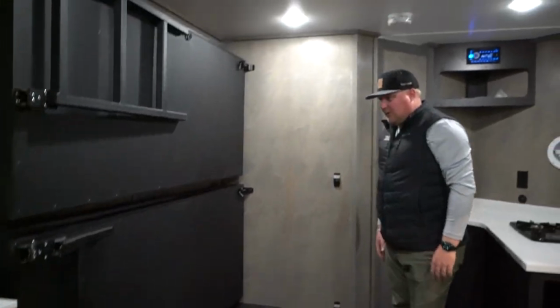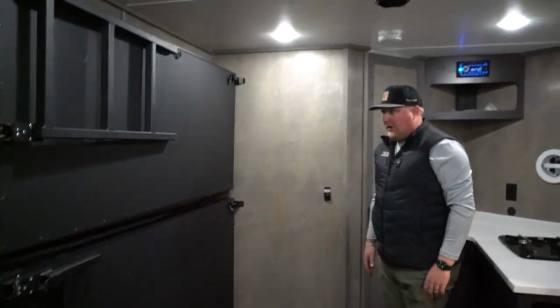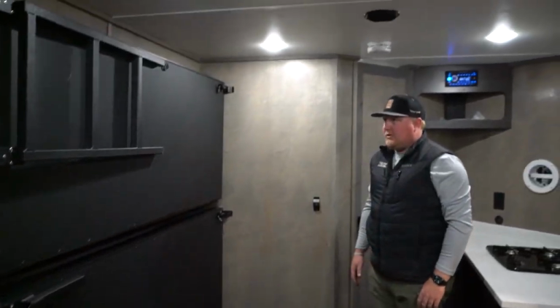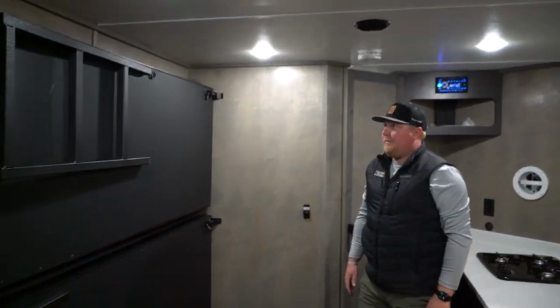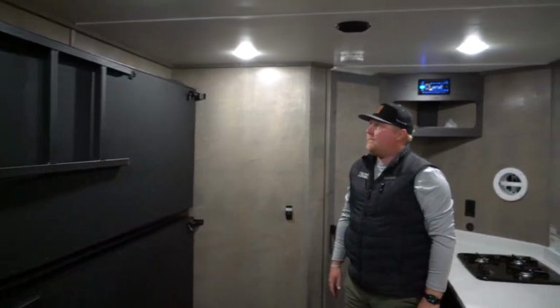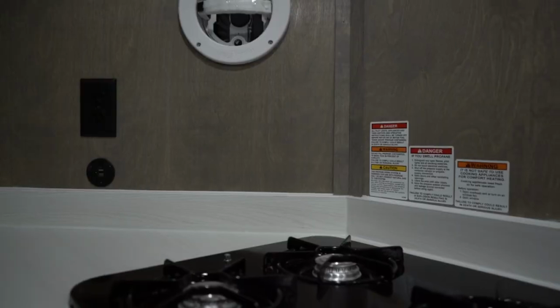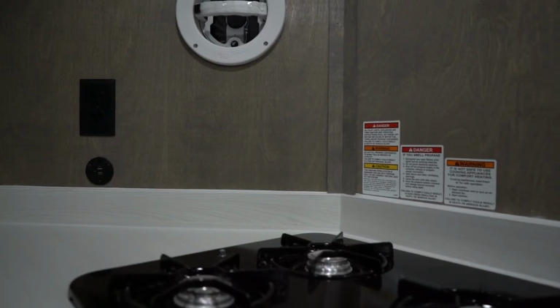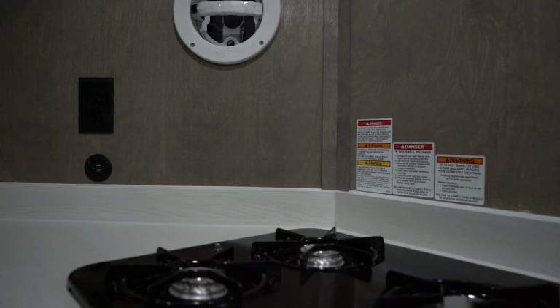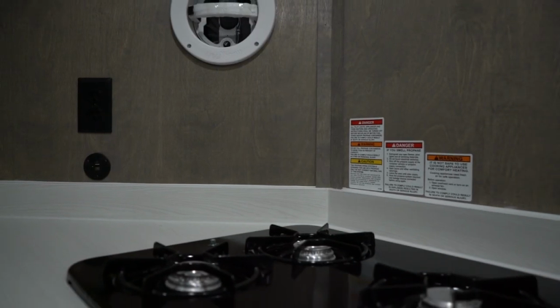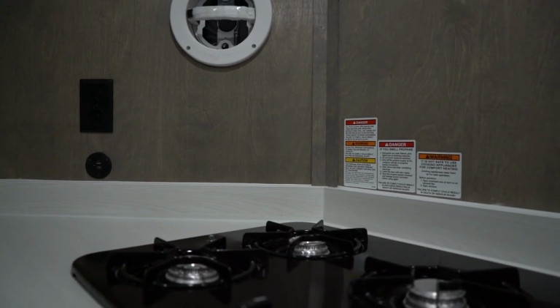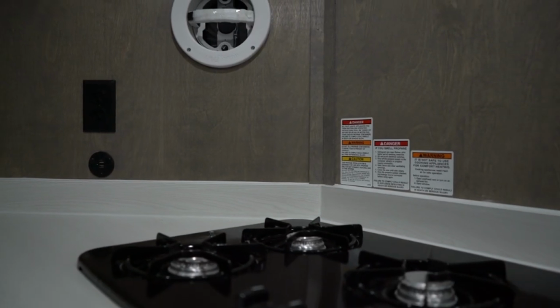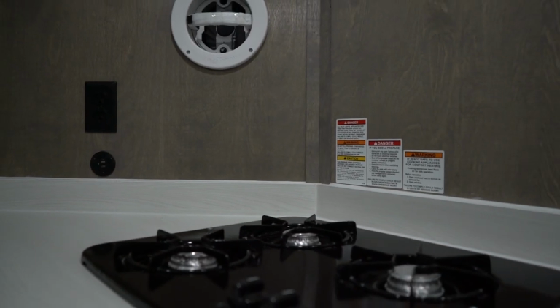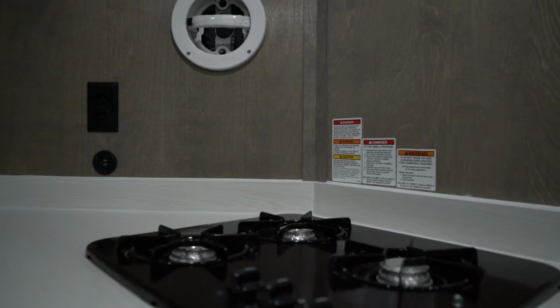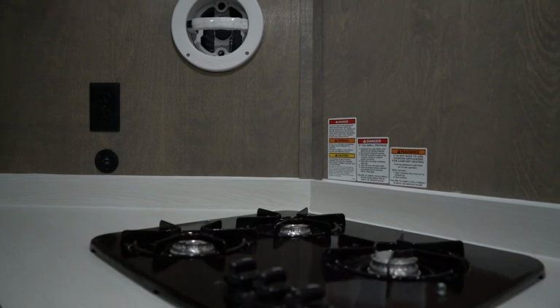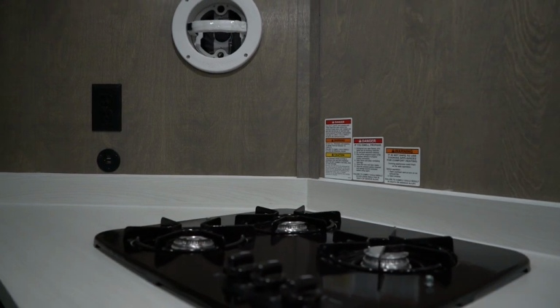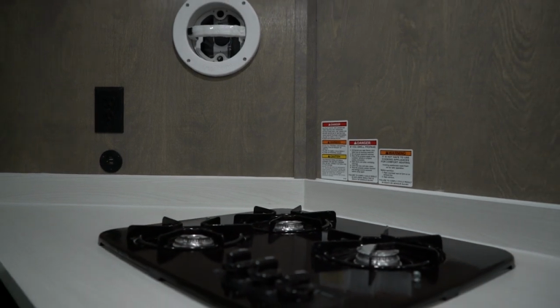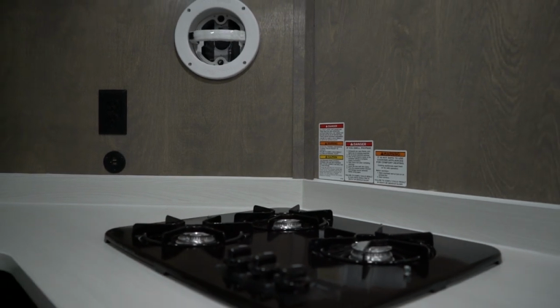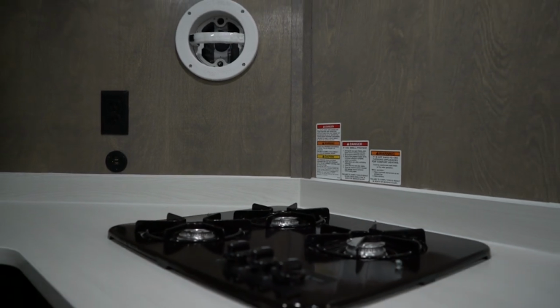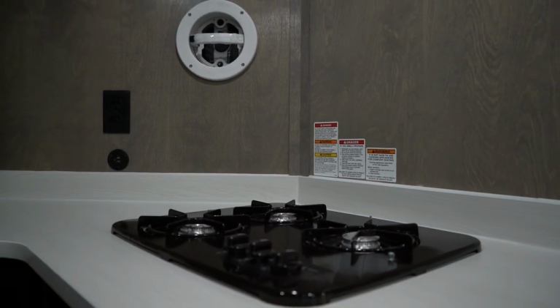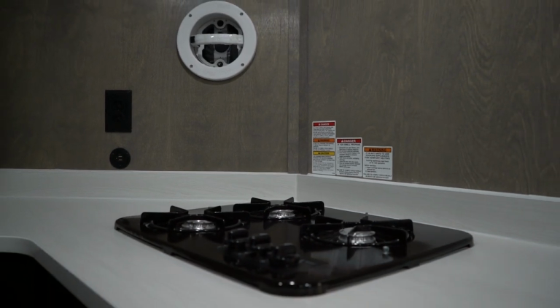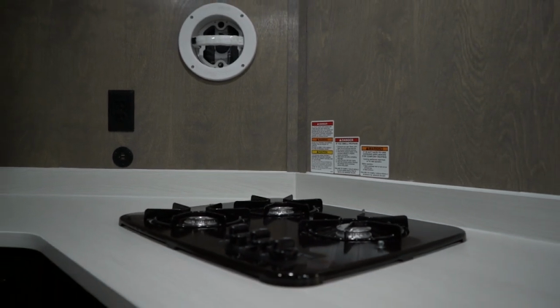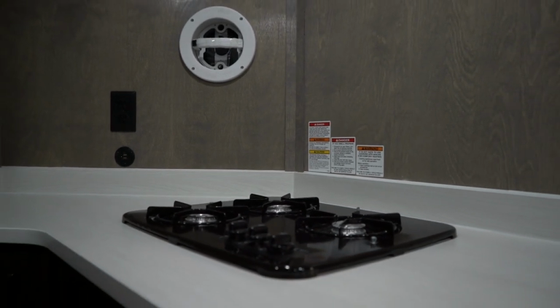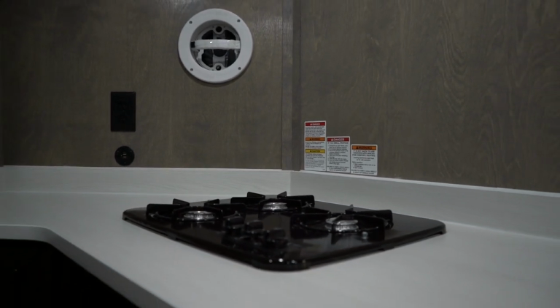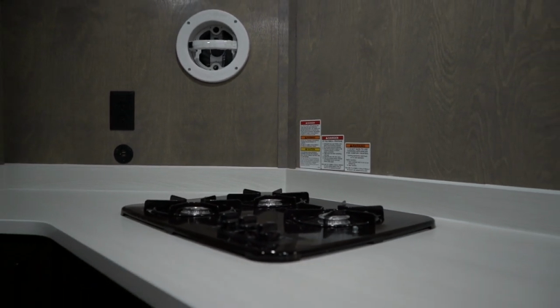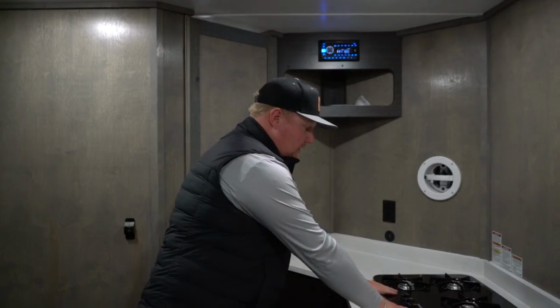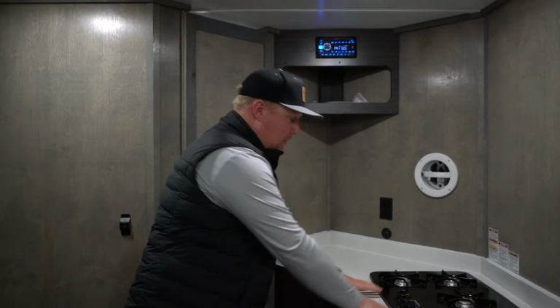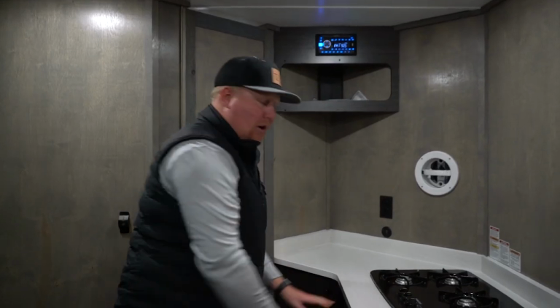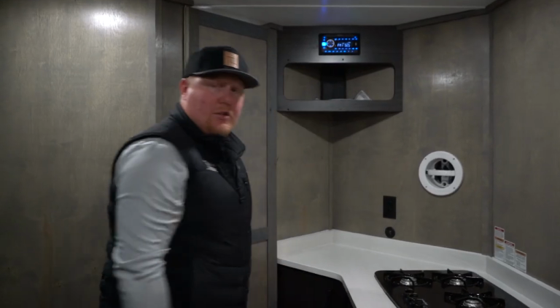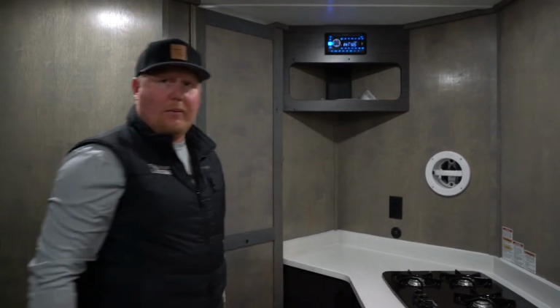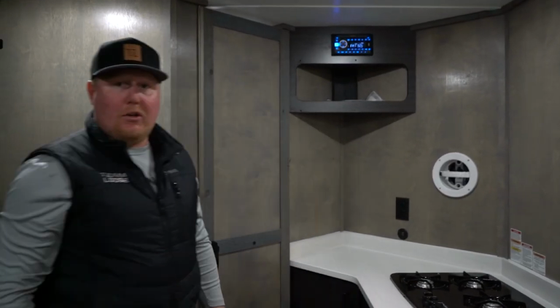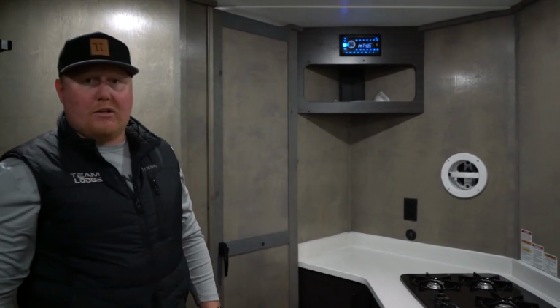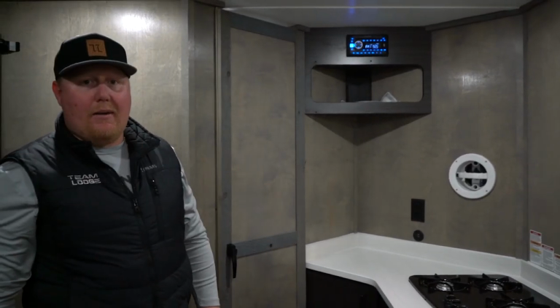An additional feature in the Extreme Light is the three-burner Suburban cooktop.